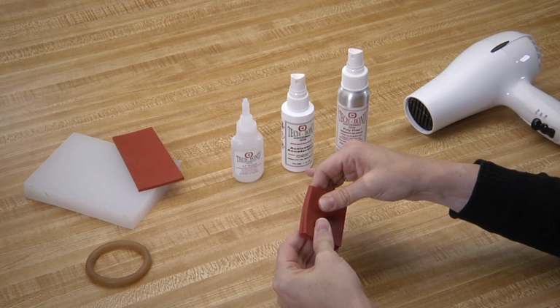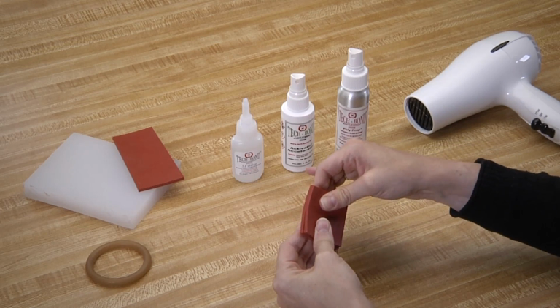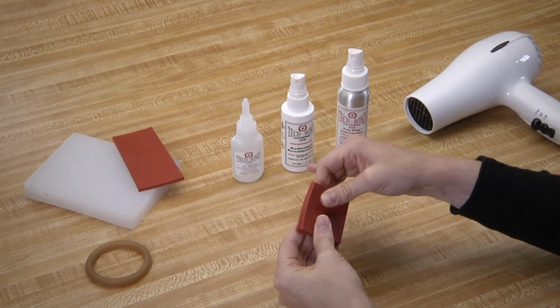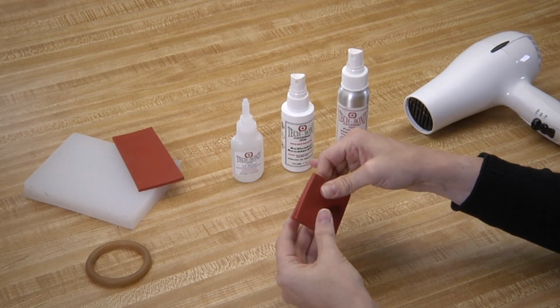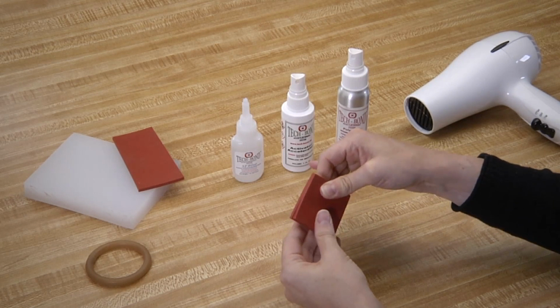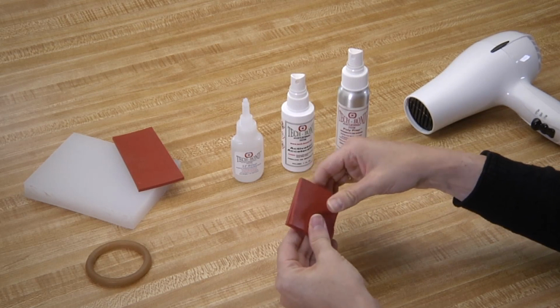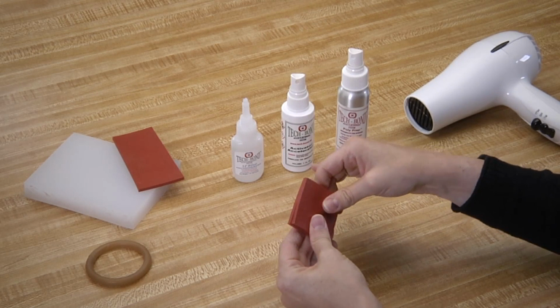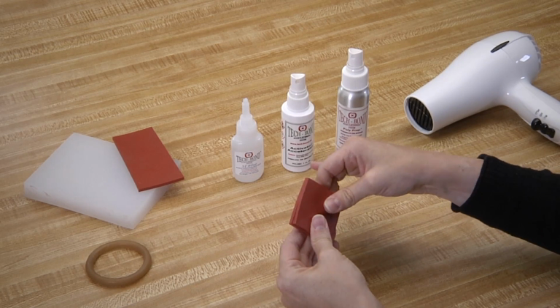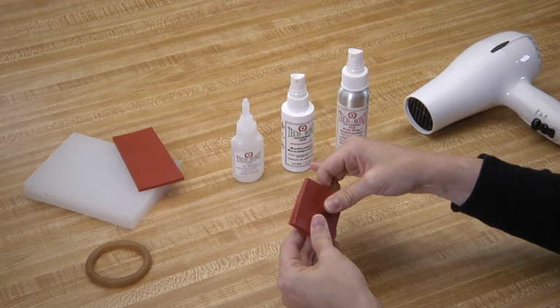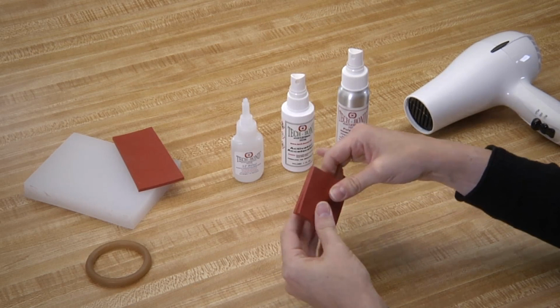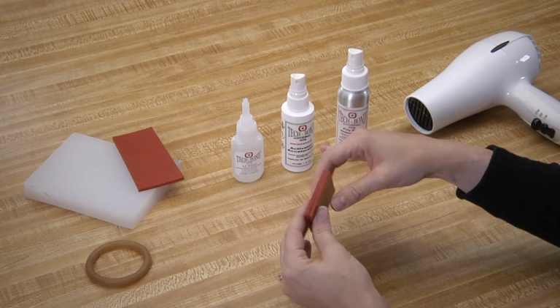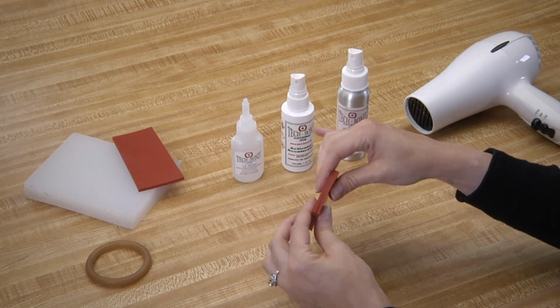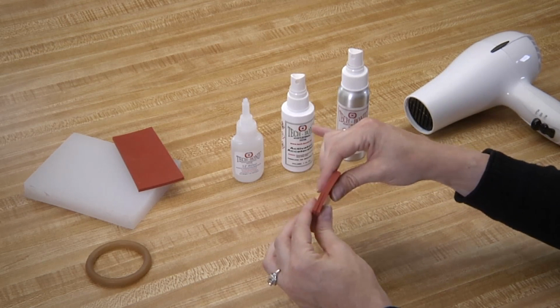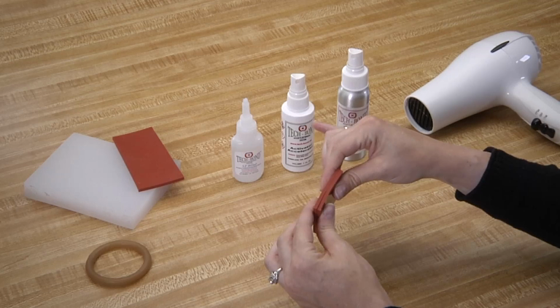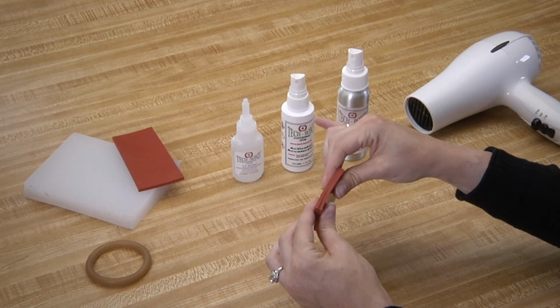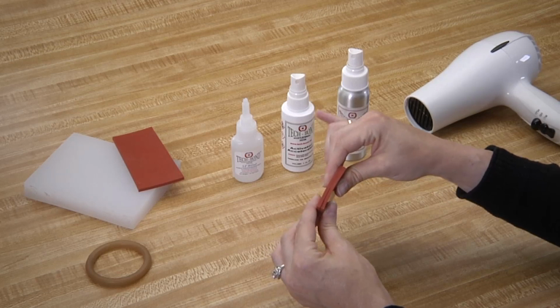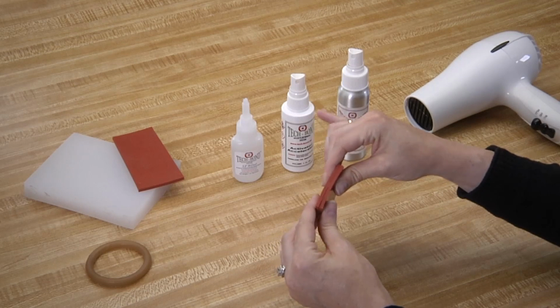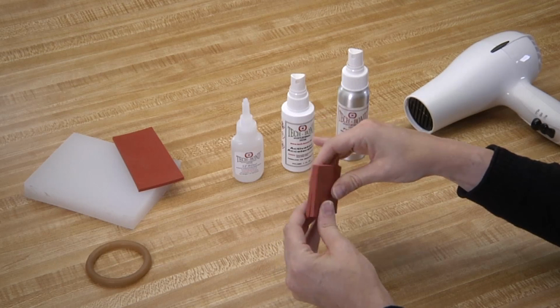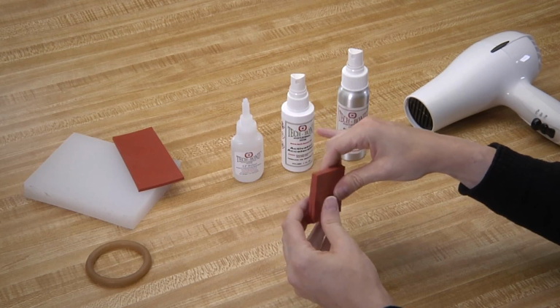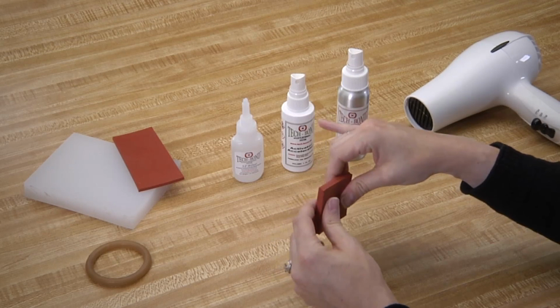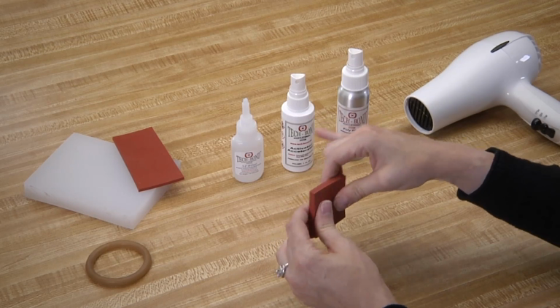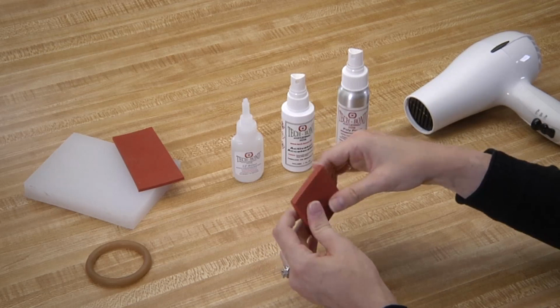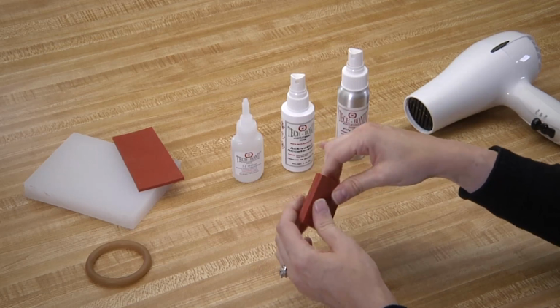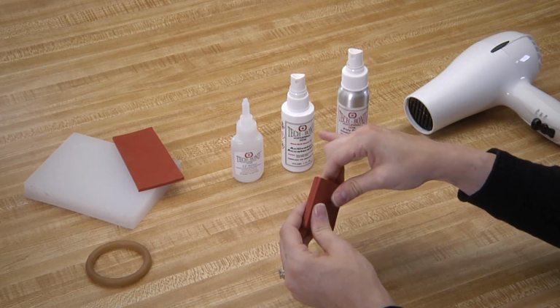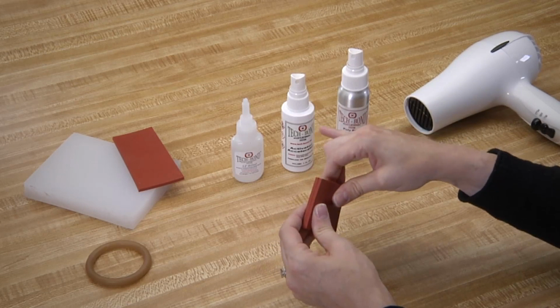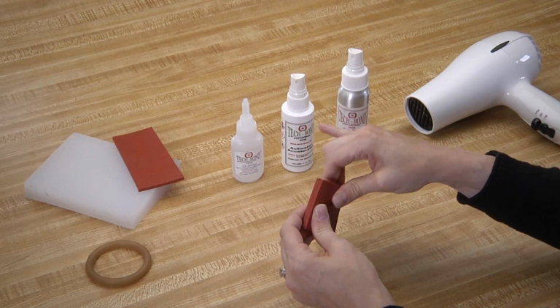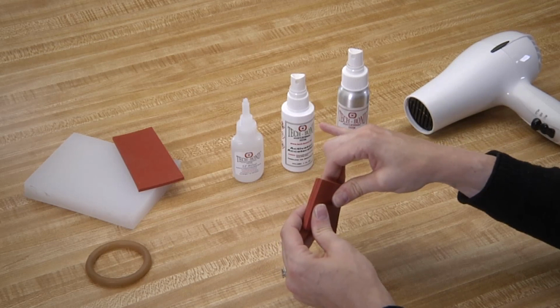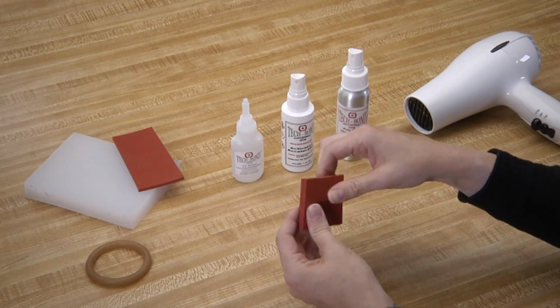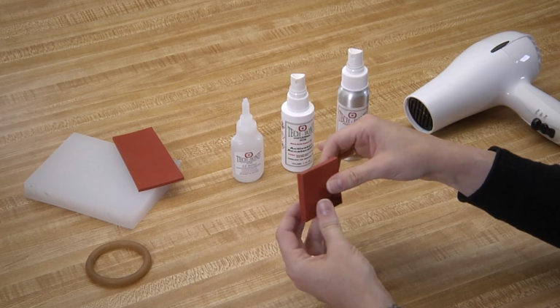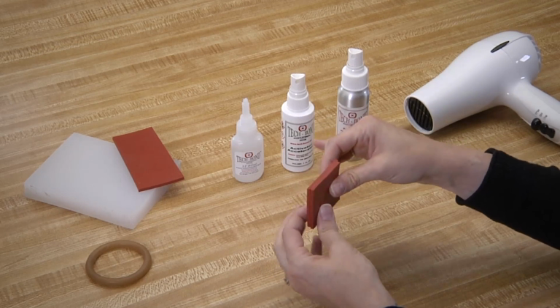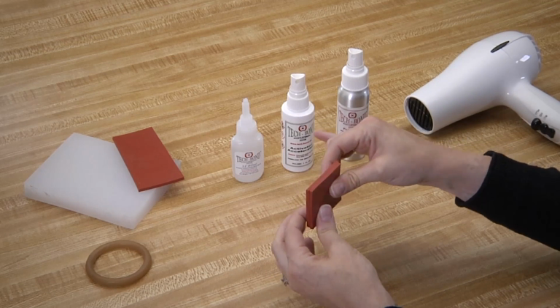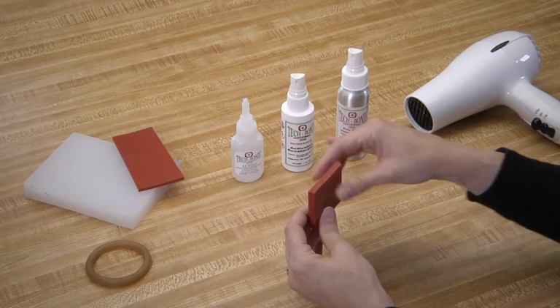Using the hairdryer or heat gun, we will aim it at the seam and heat it for 15 to 20 seconds.